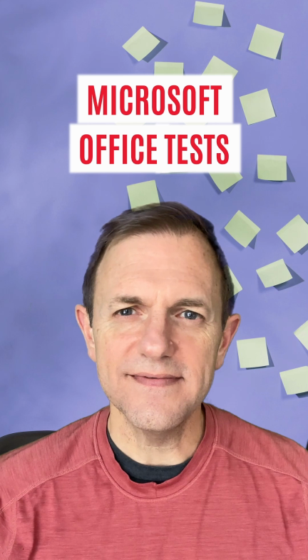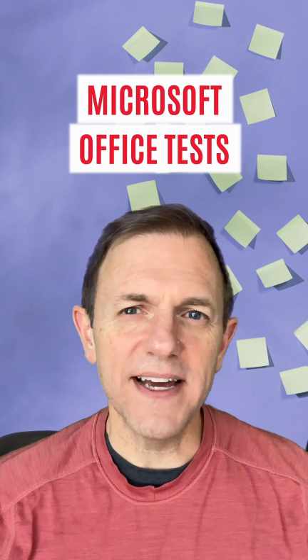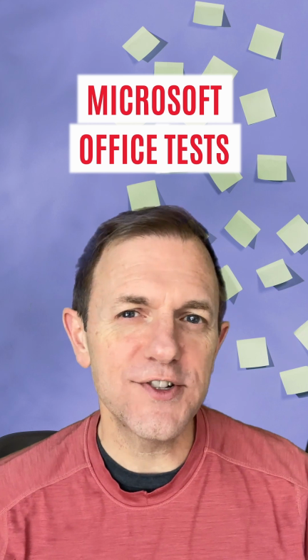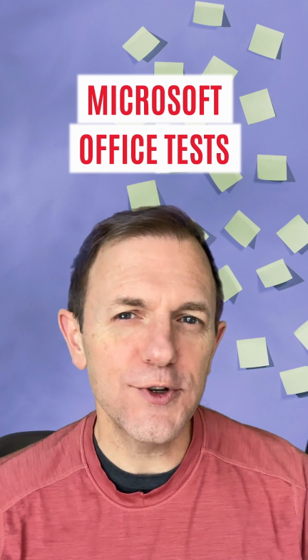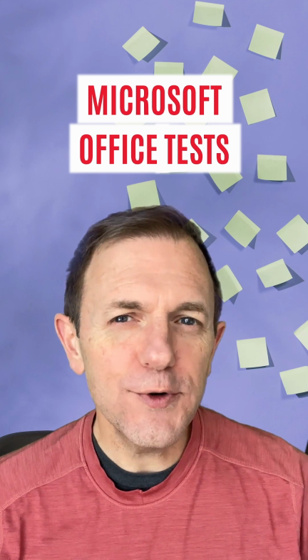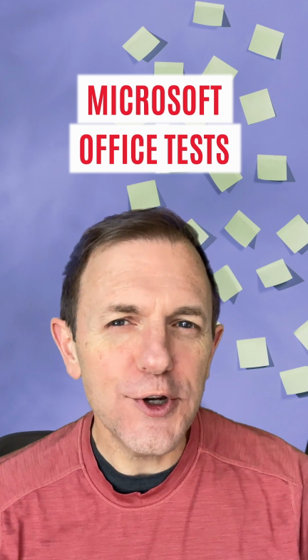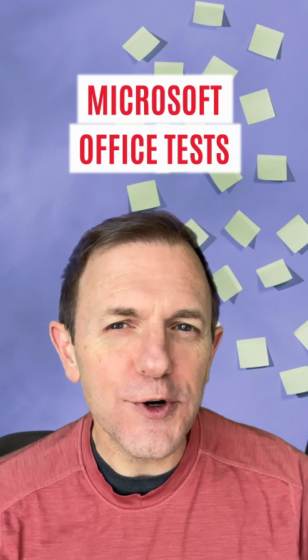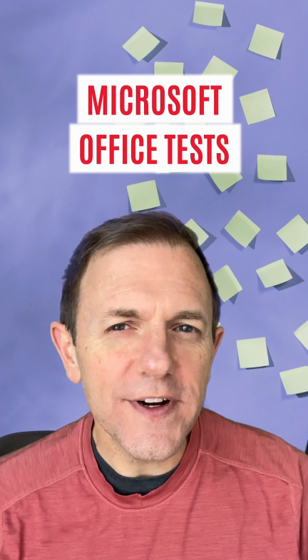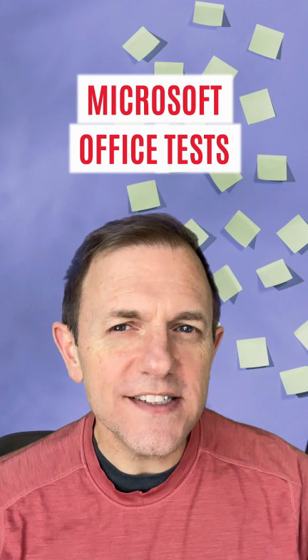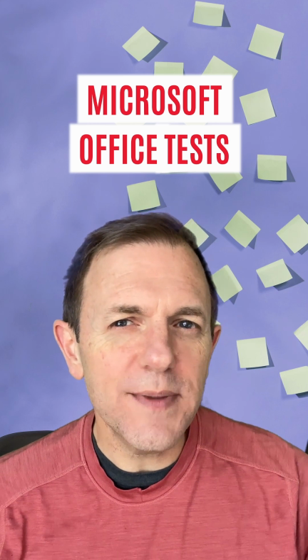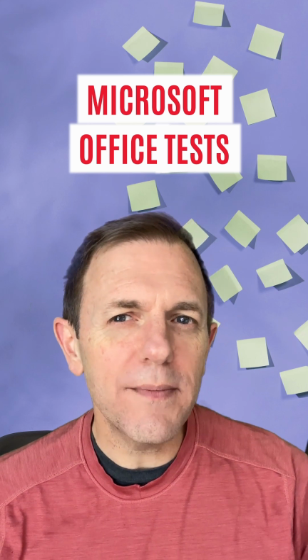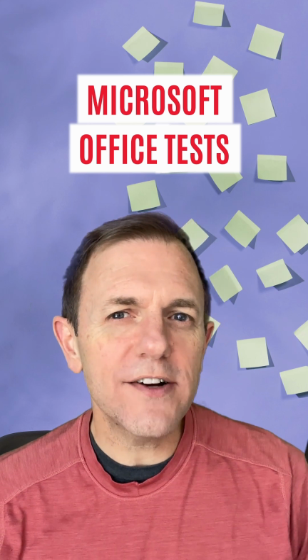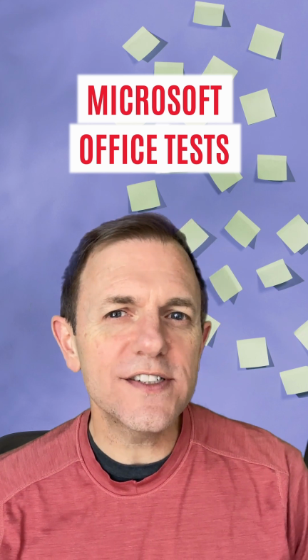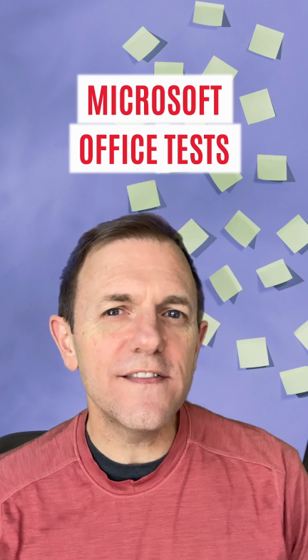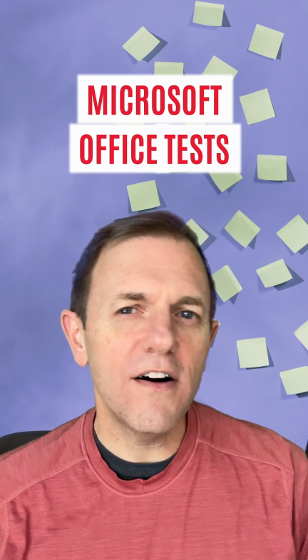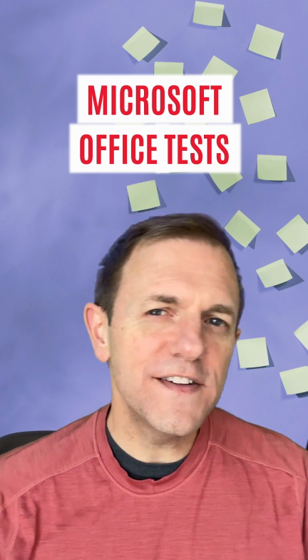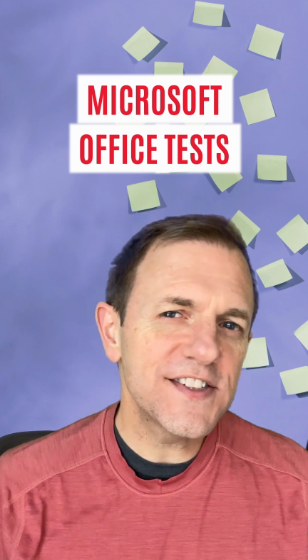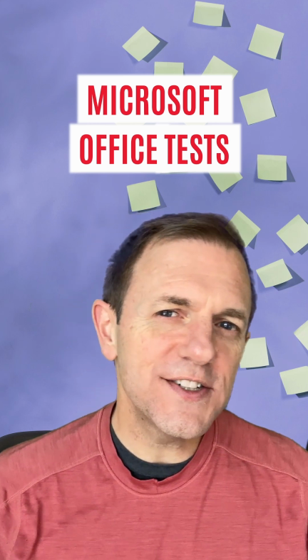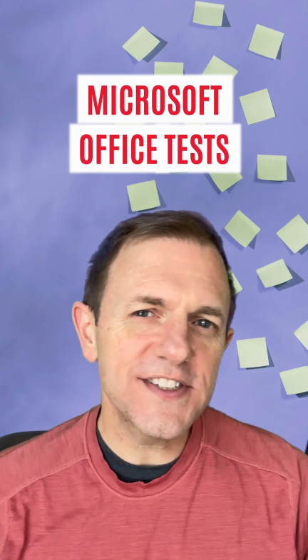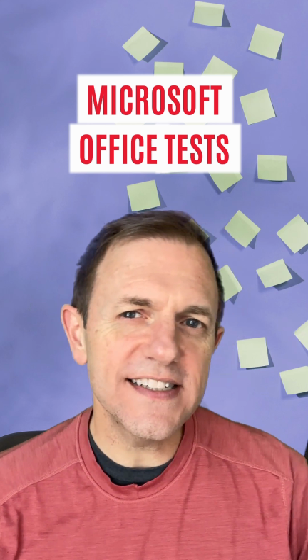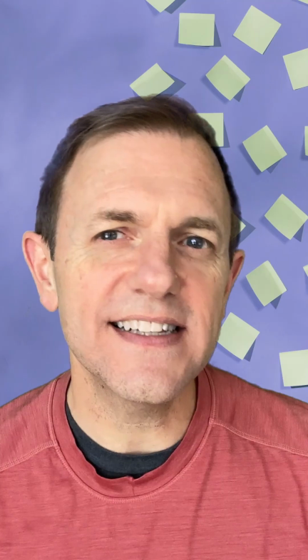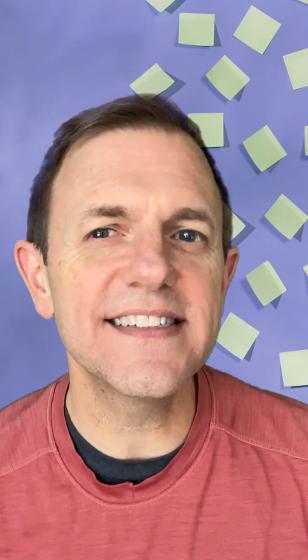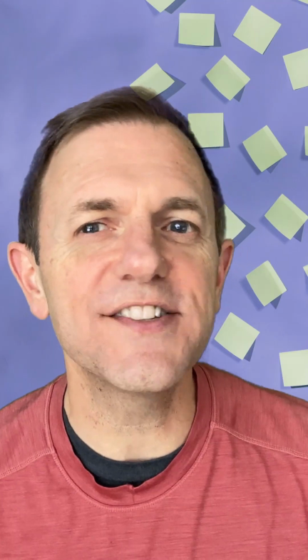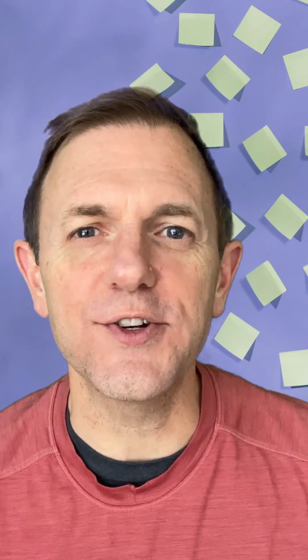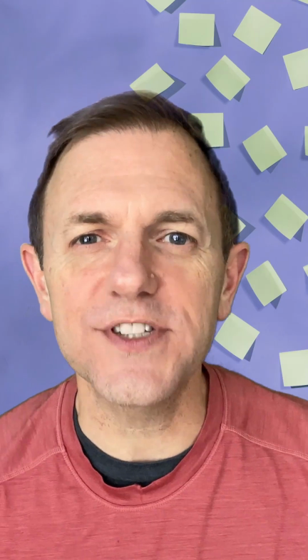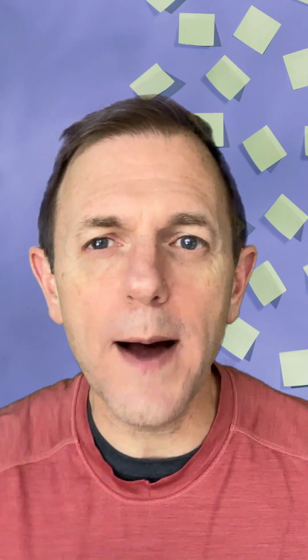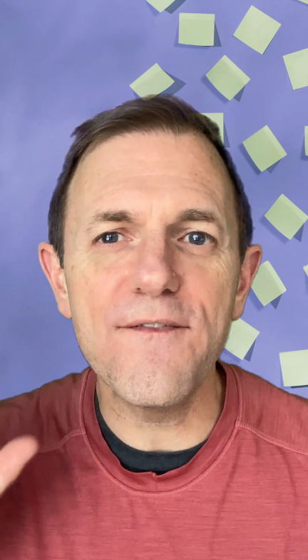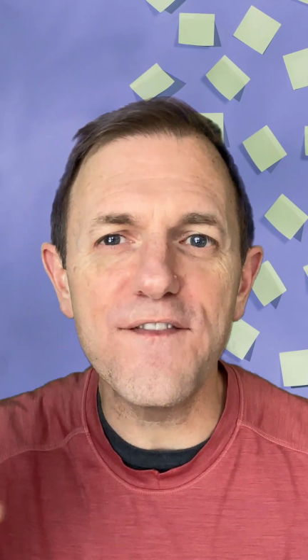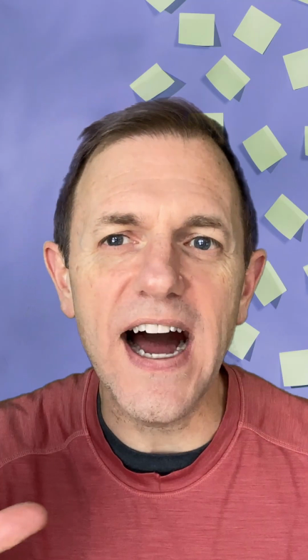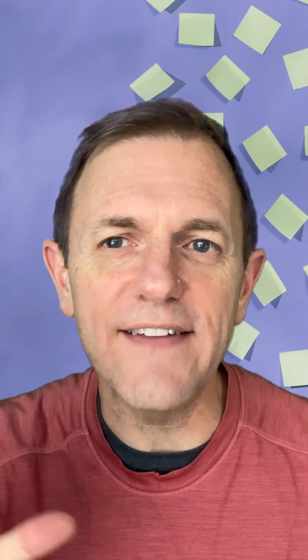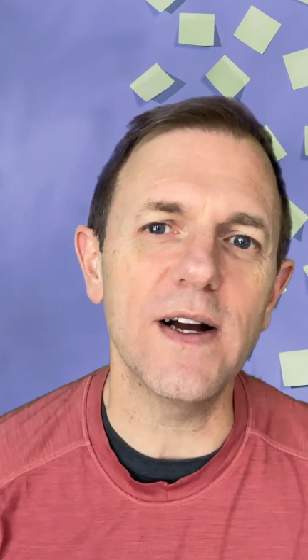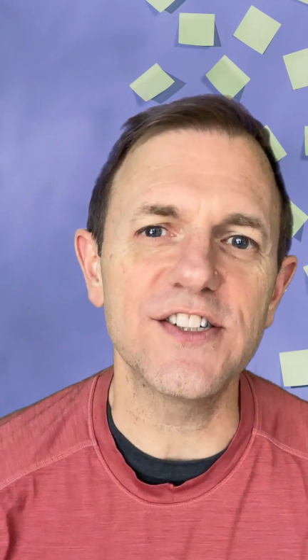Managers, are you curious about Microsoft Office Skills Tests? Let's answer your top five questions.